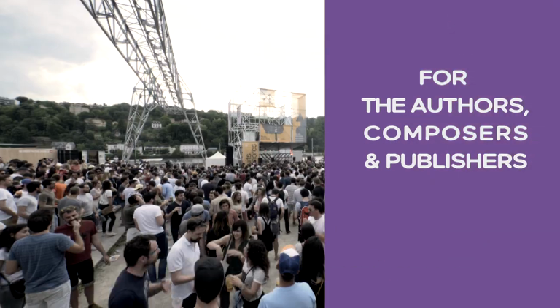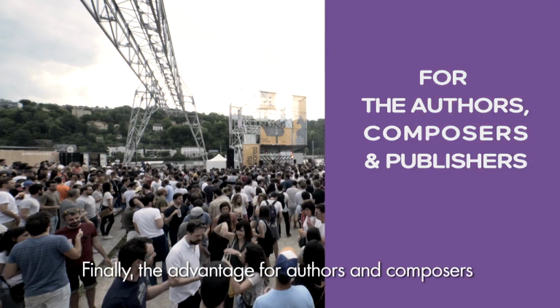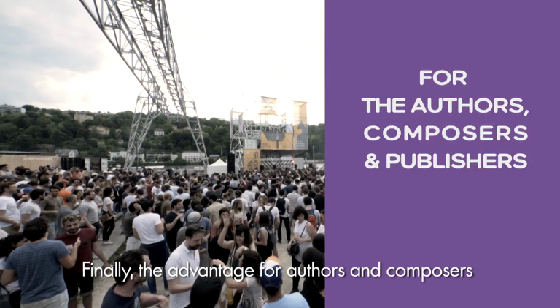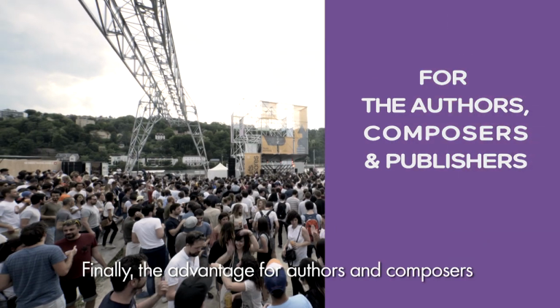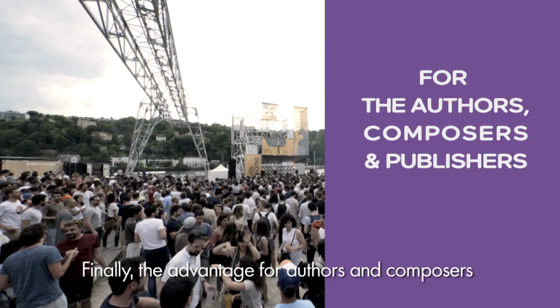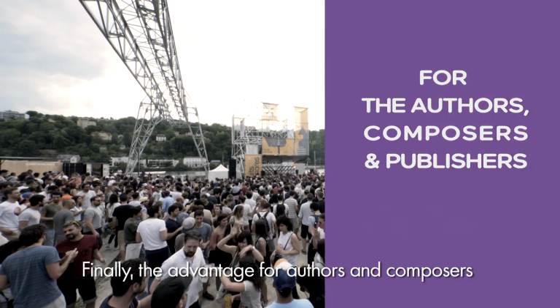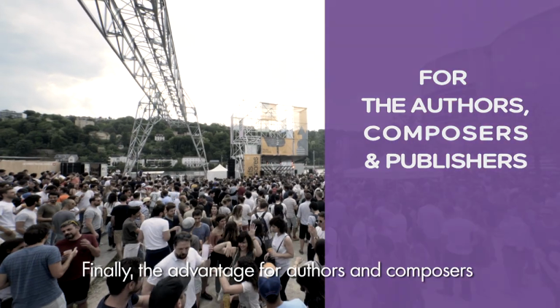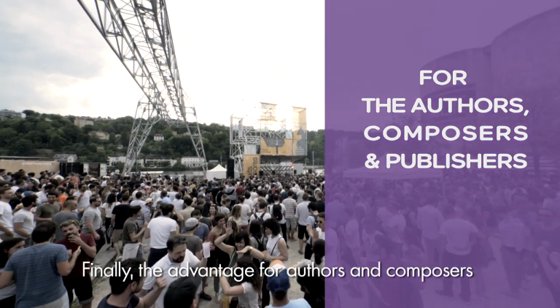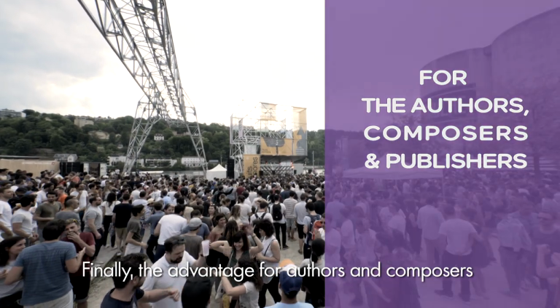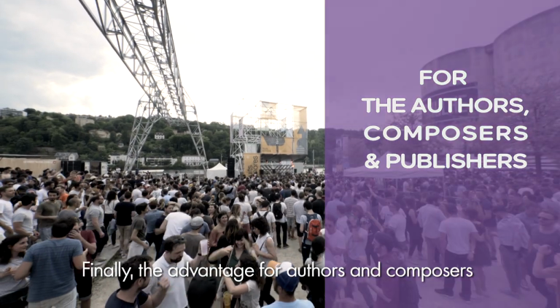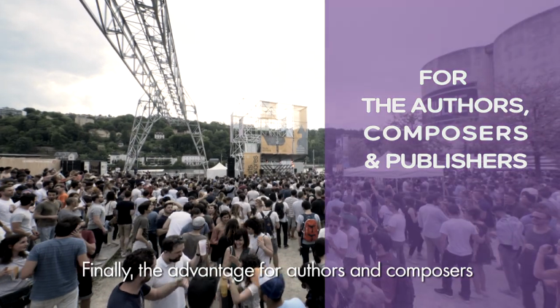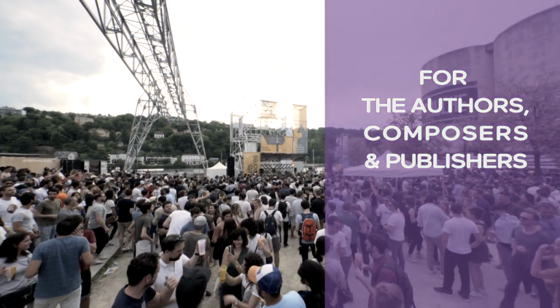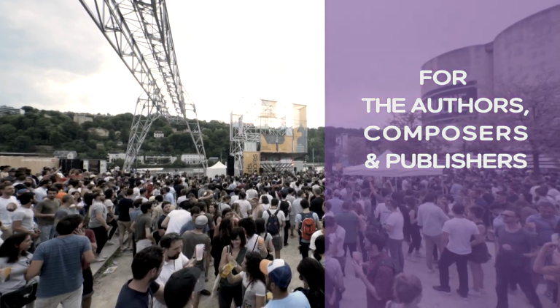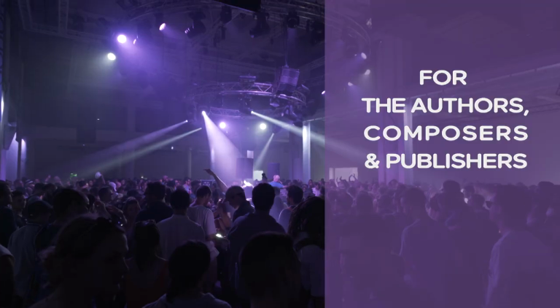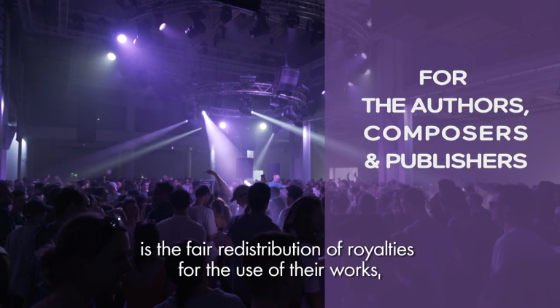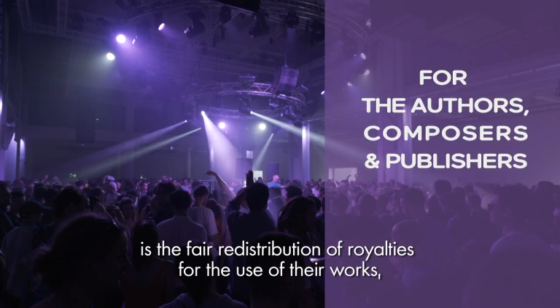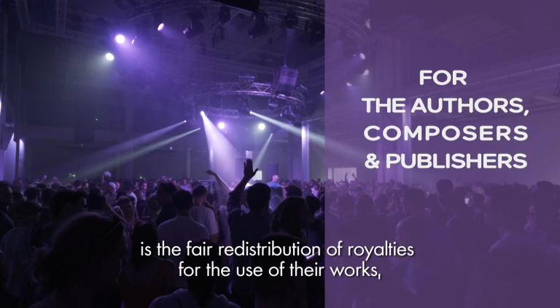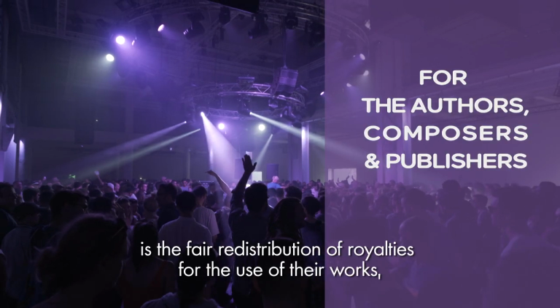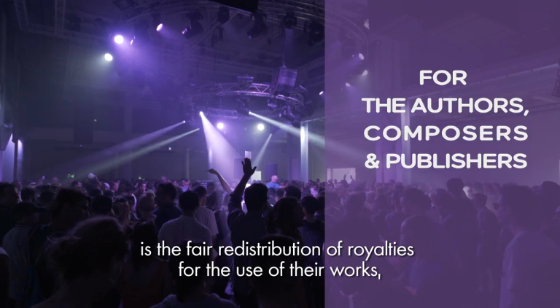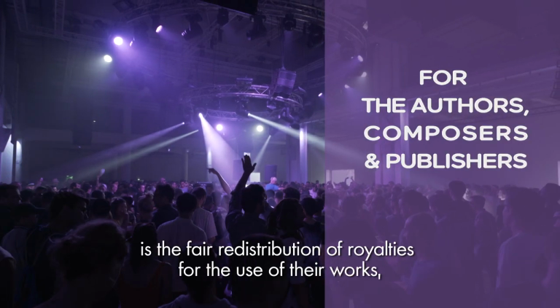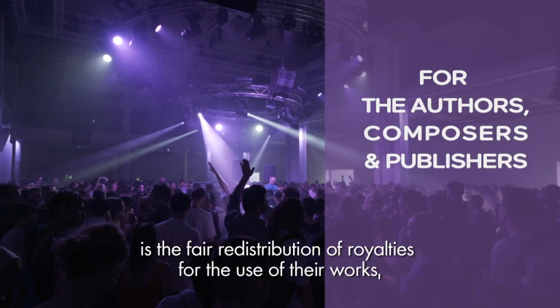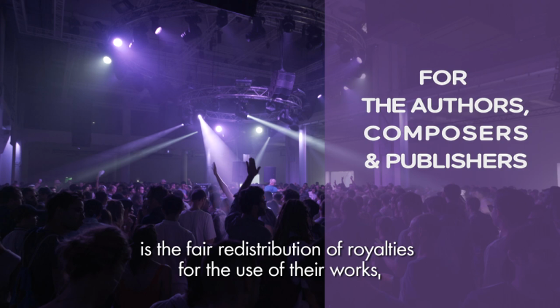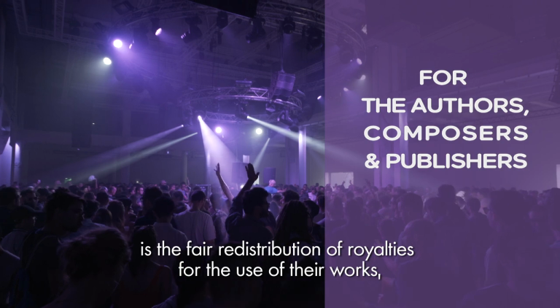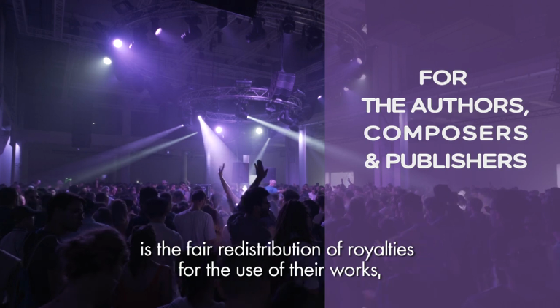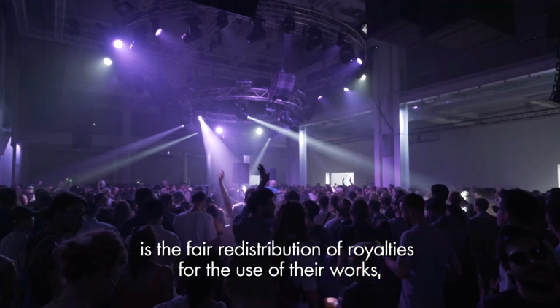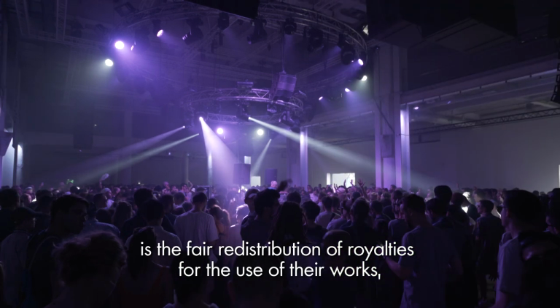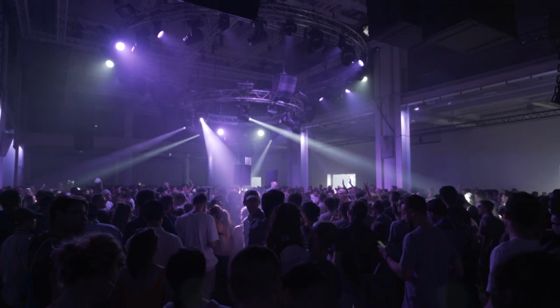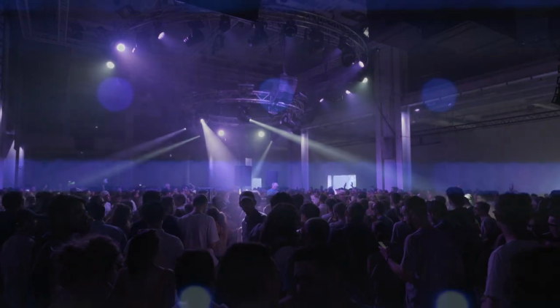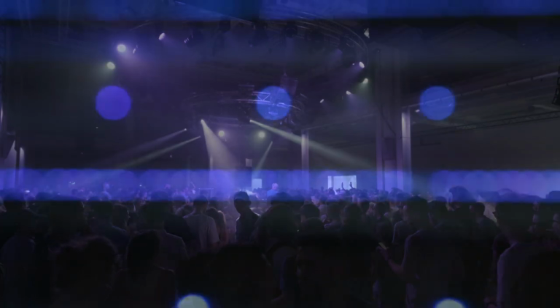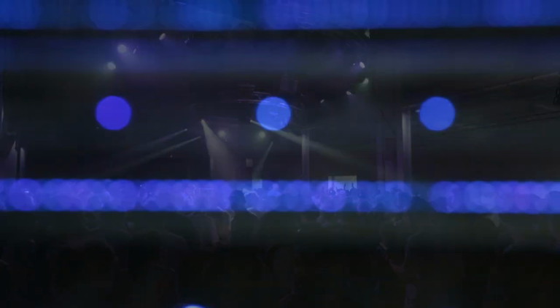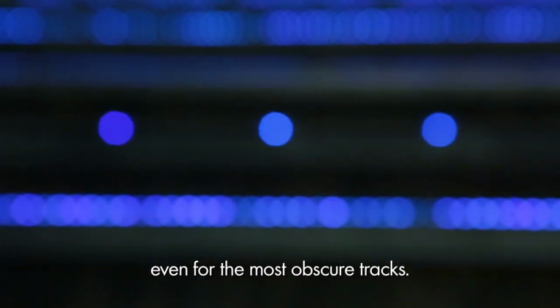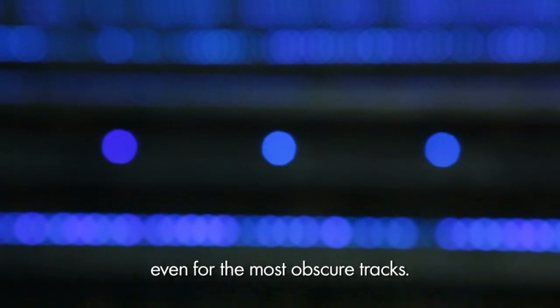Finally, the advantage for authors and composers is the fair redistribution of royalties, even when it comes to the most obscure tracks.